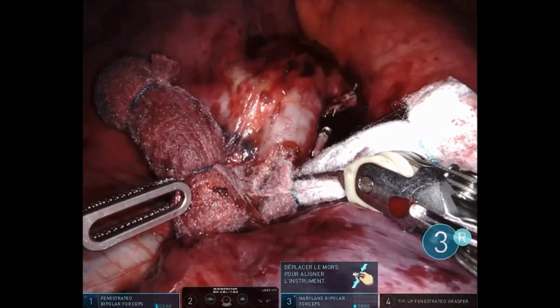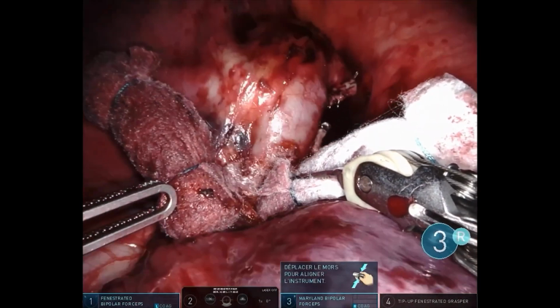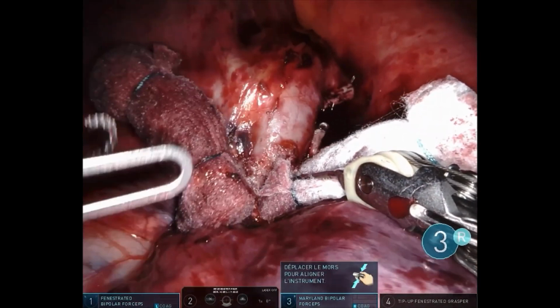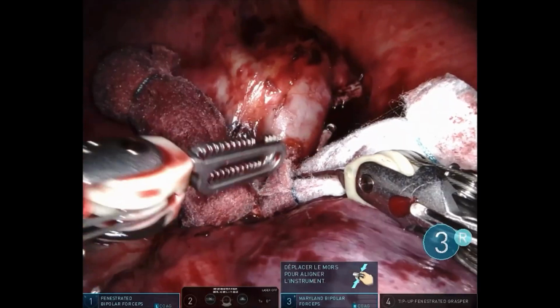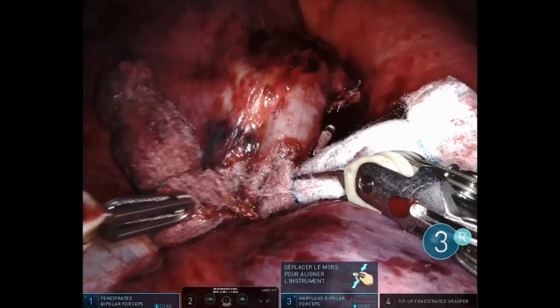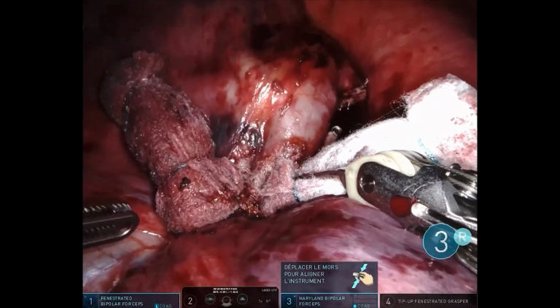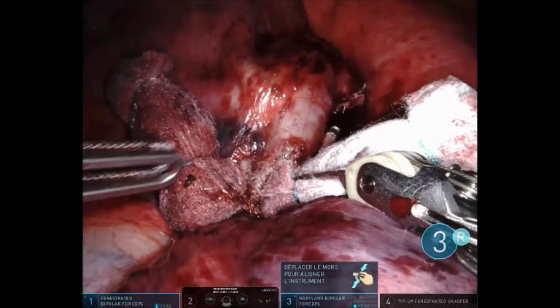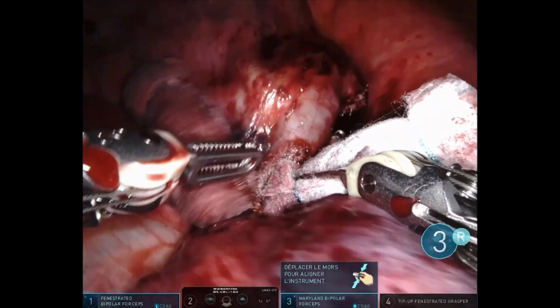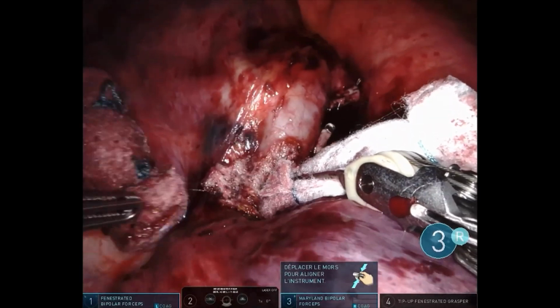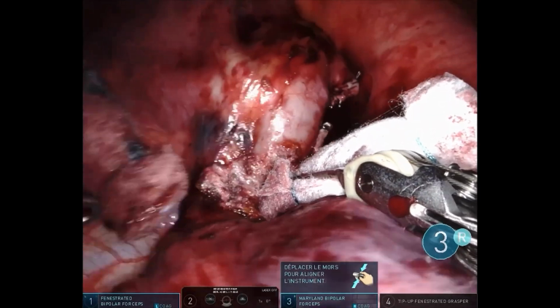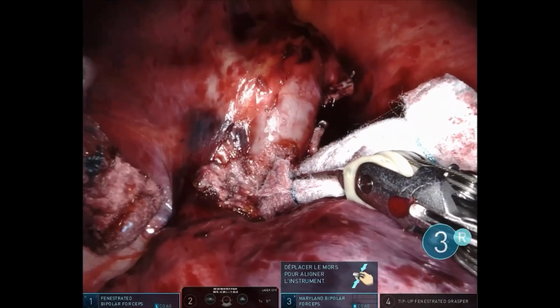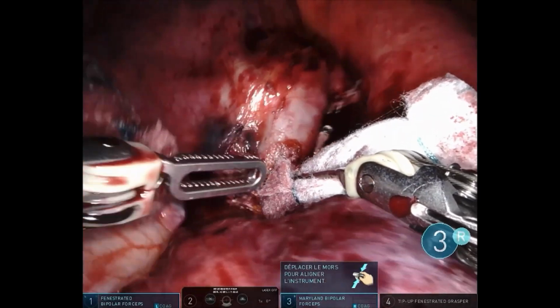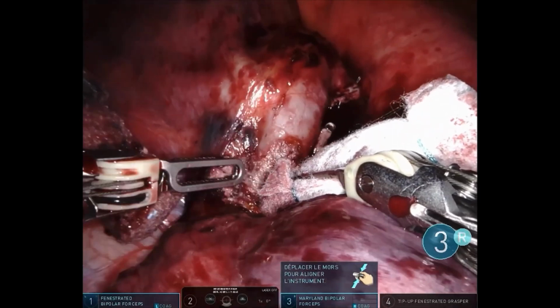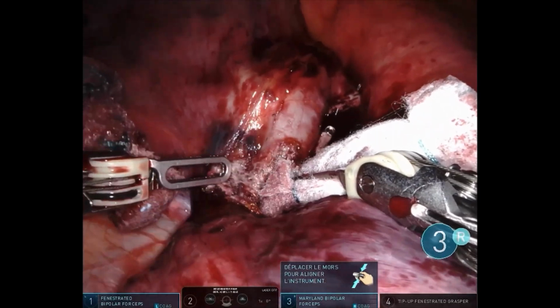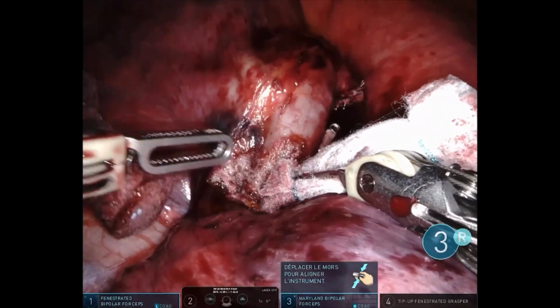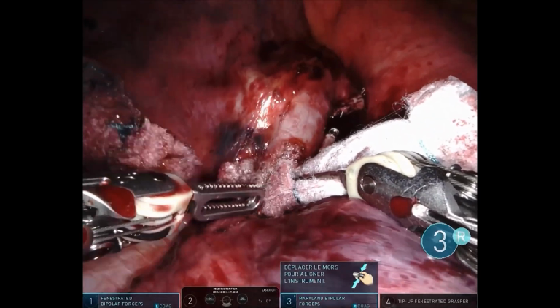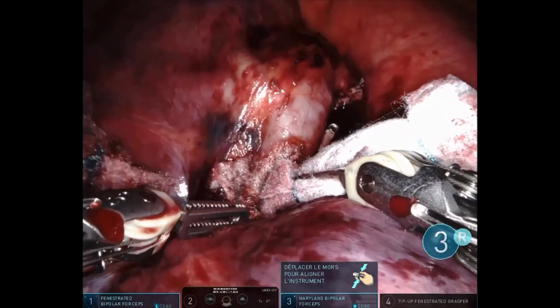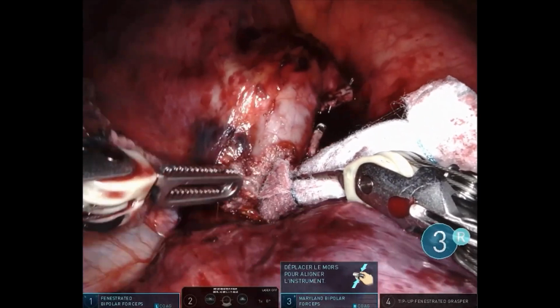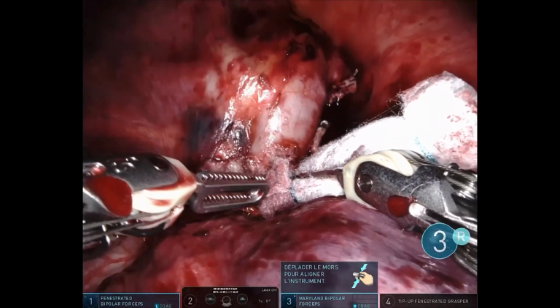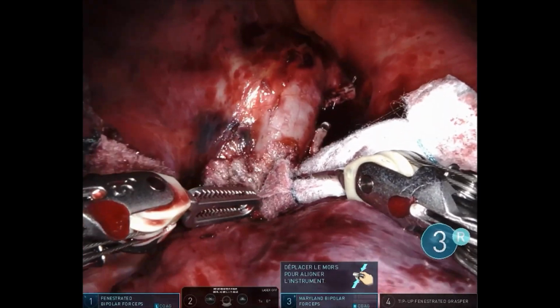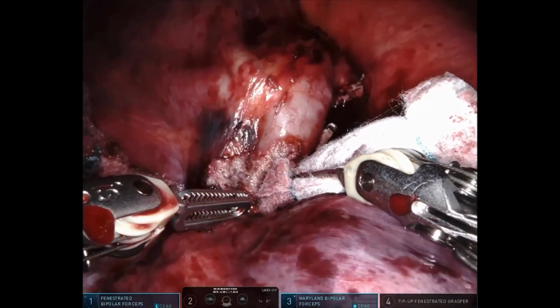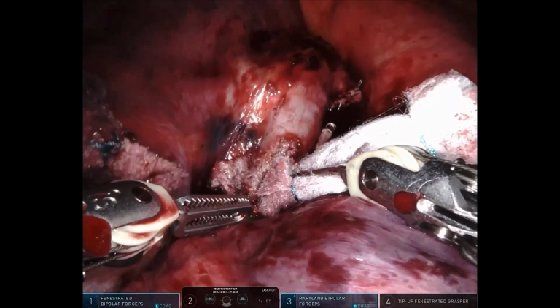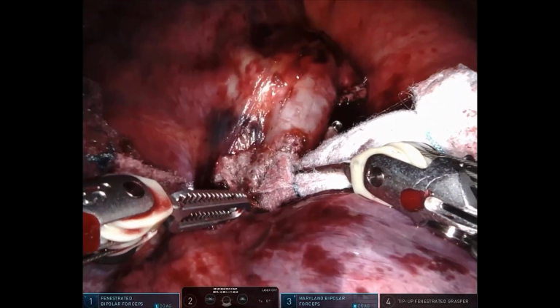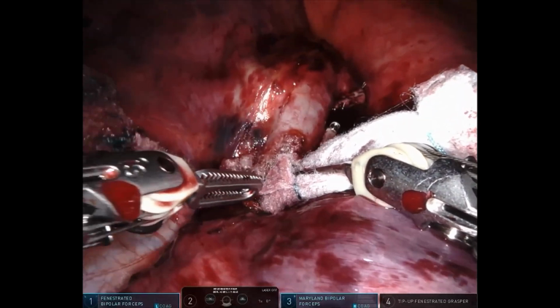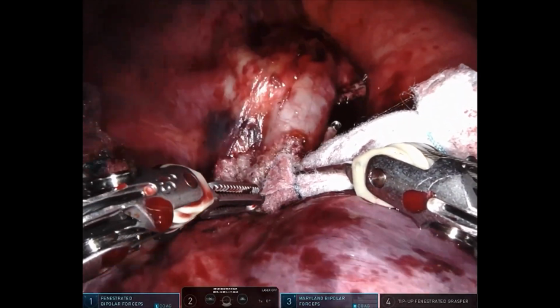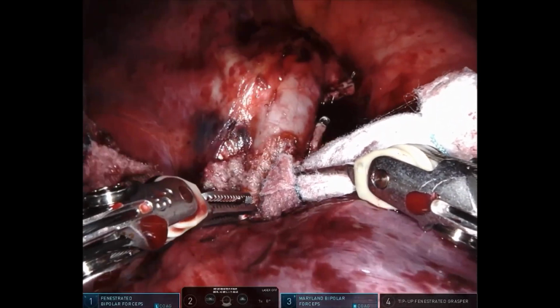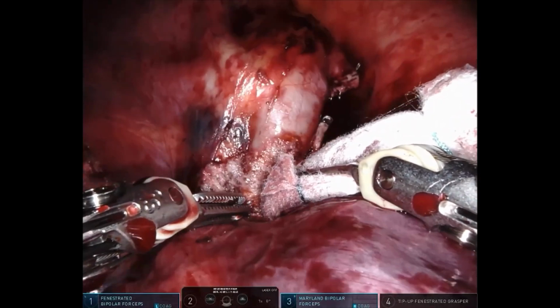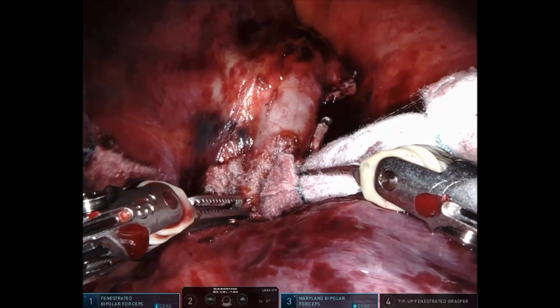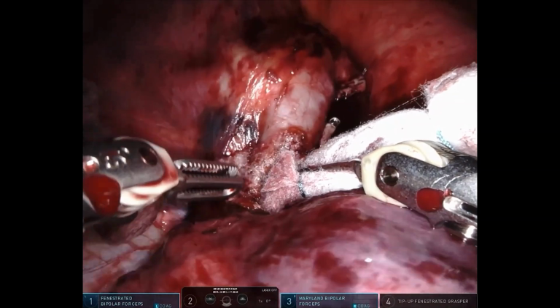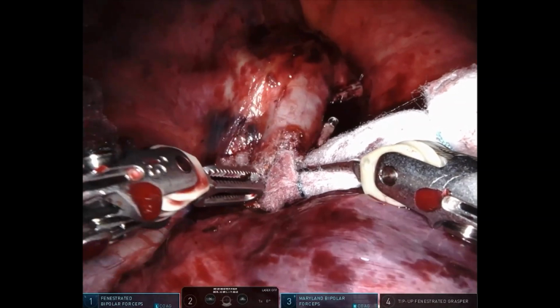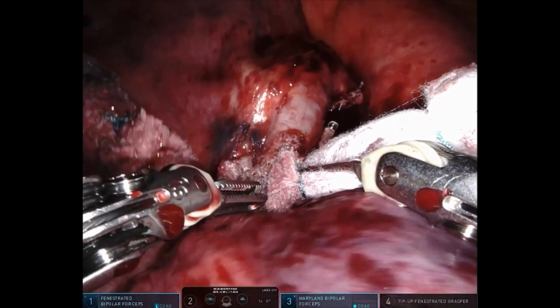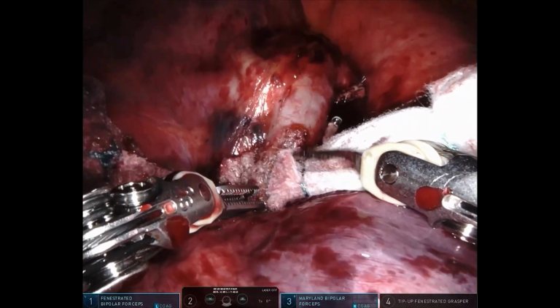After the compression period, upon removing the gauze, we observe complete control of the bleeding with no signs of active hemorrhage.